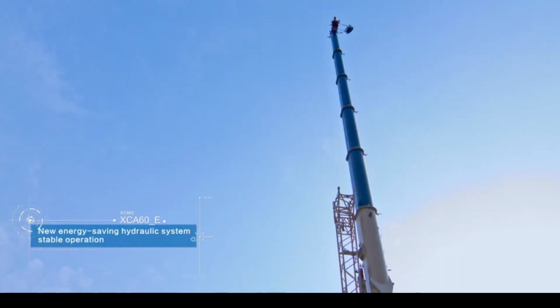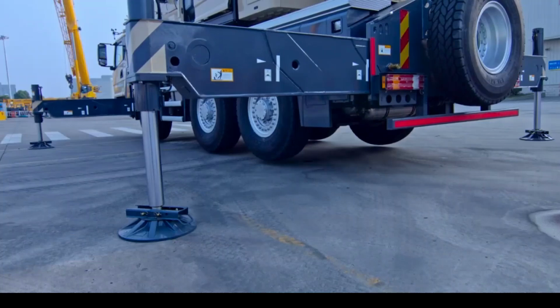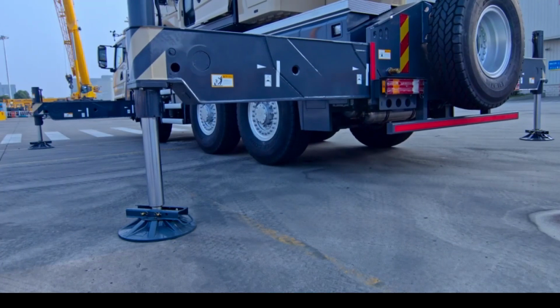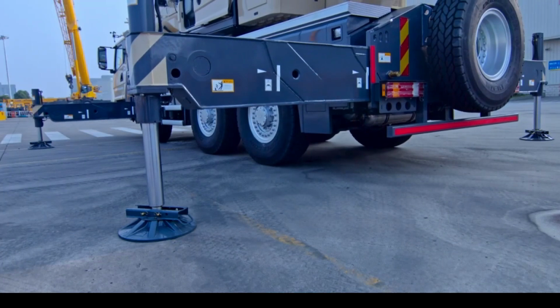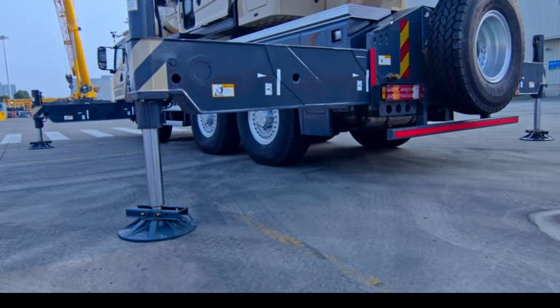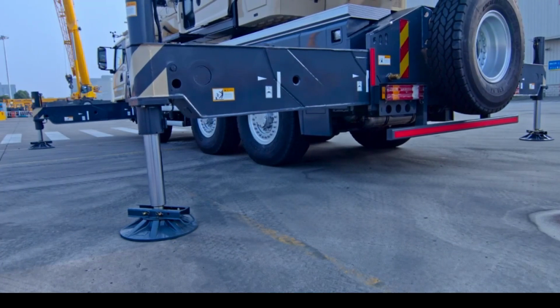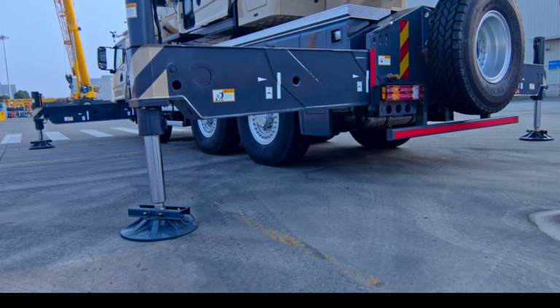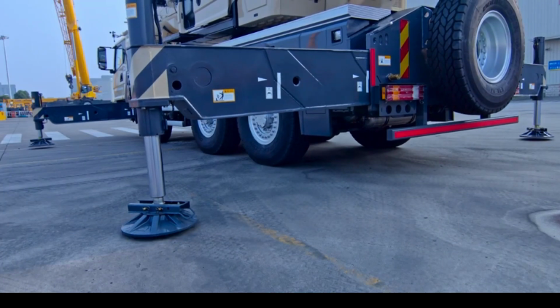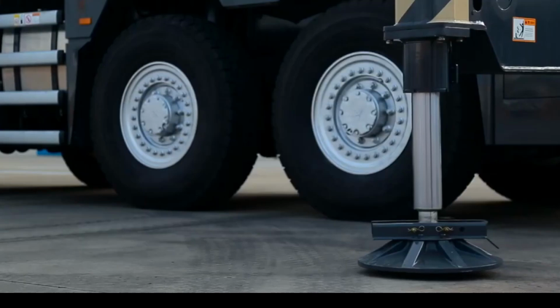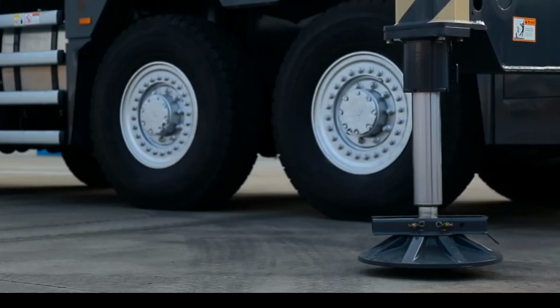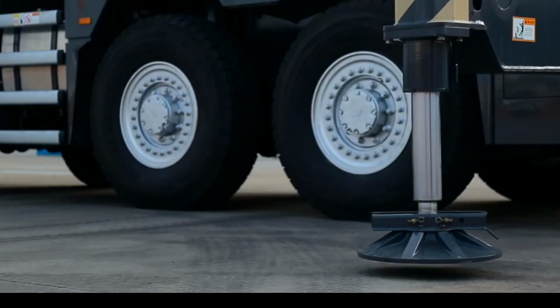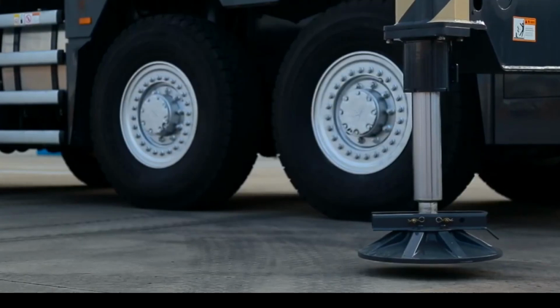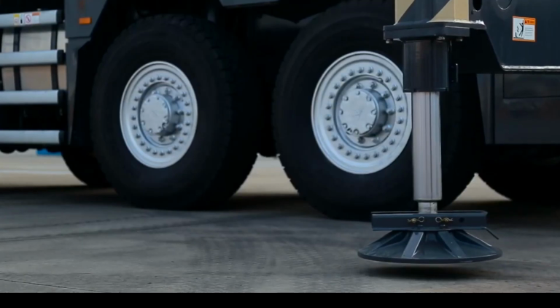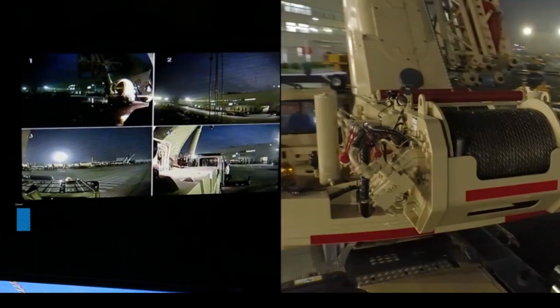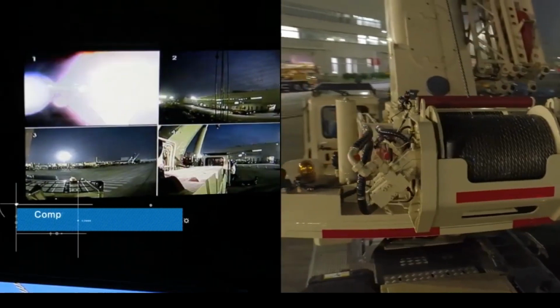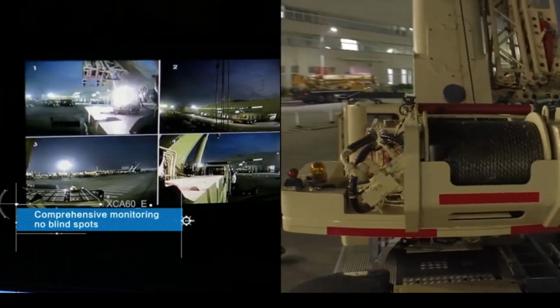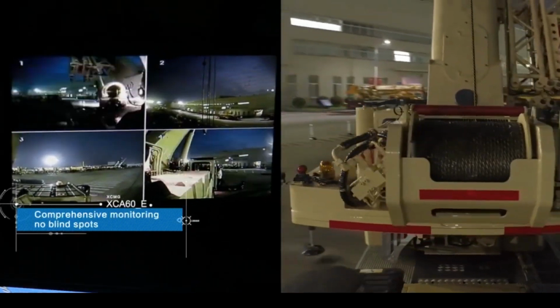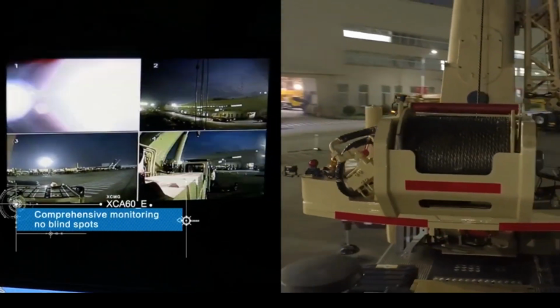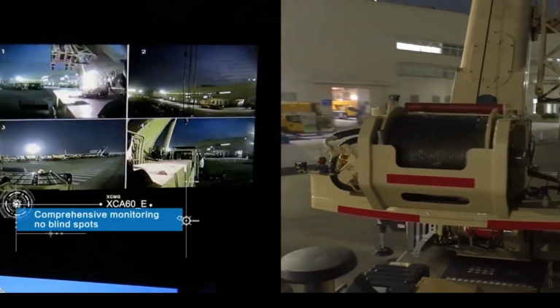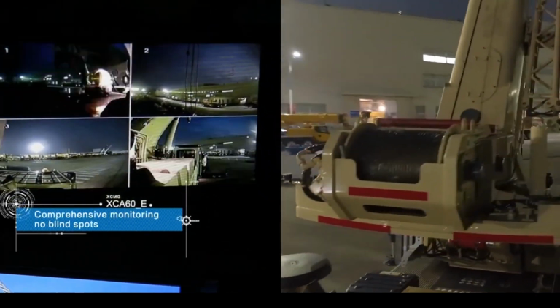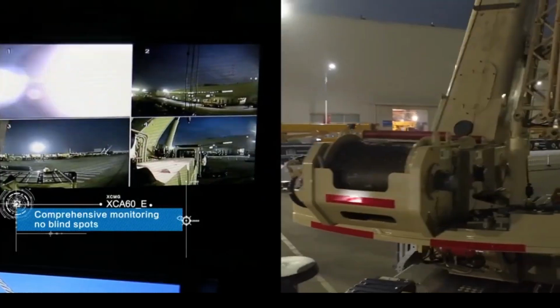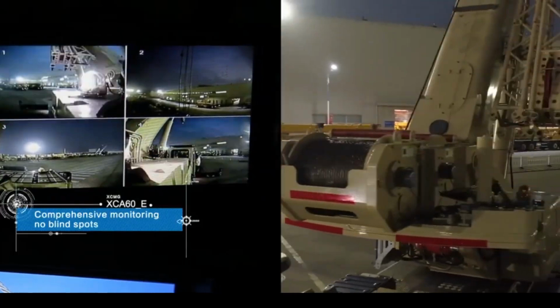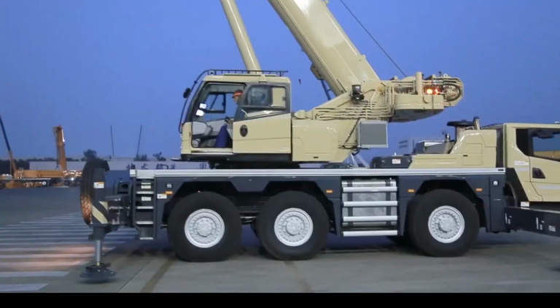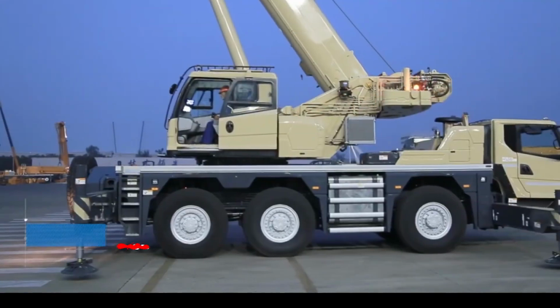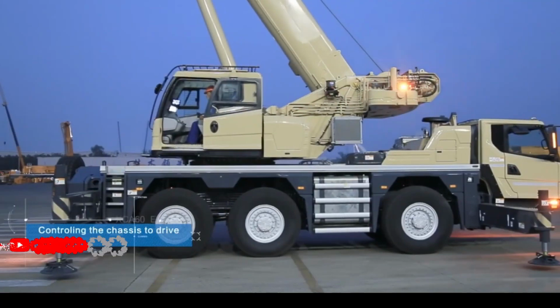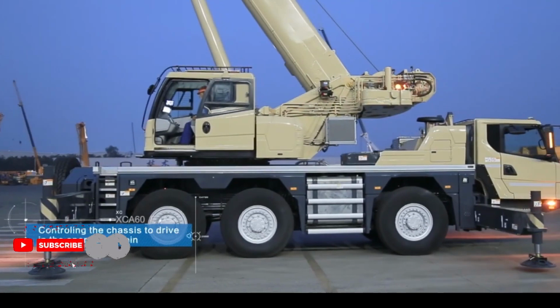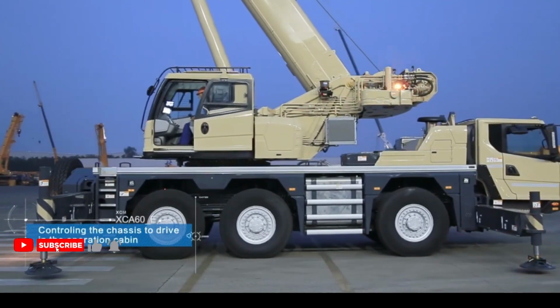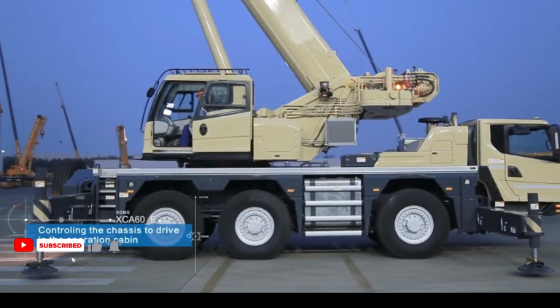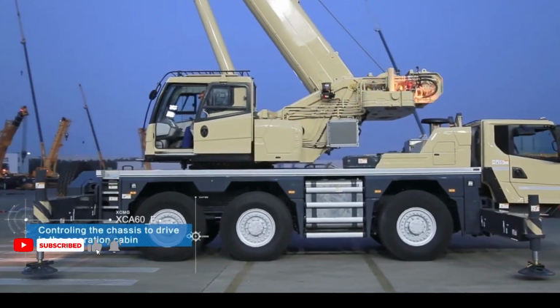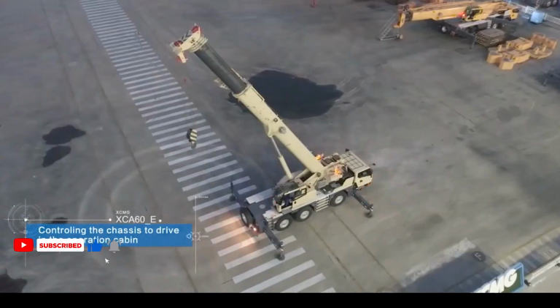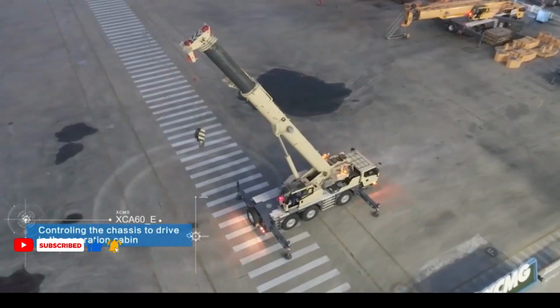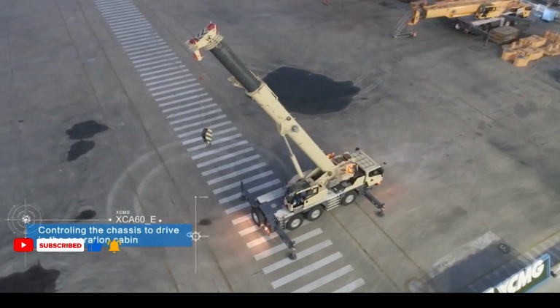The XCMG XCA60 is designed for demanding job sites, offering a balance of performance, reliability, and ease of operation.